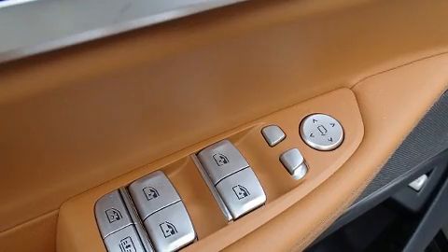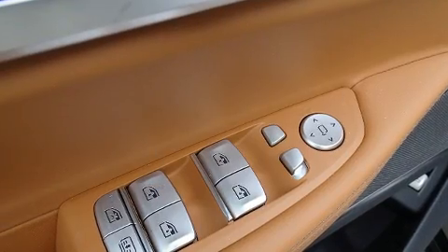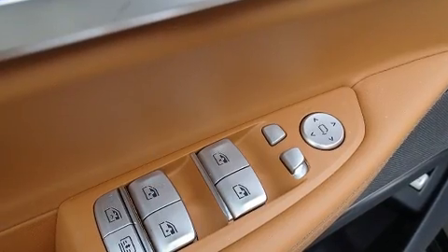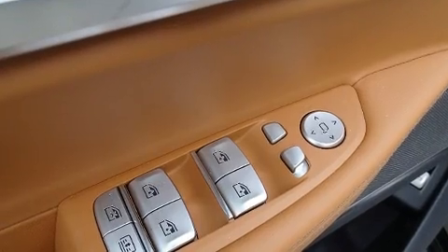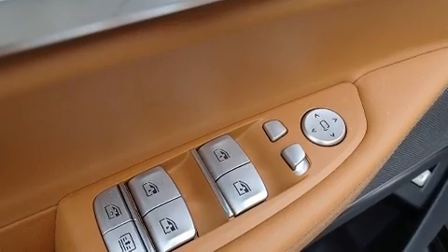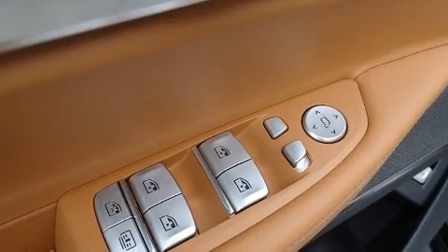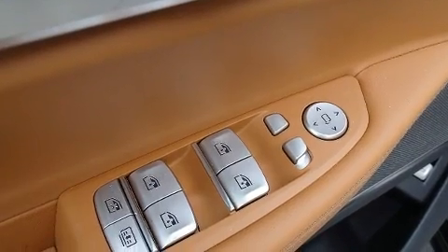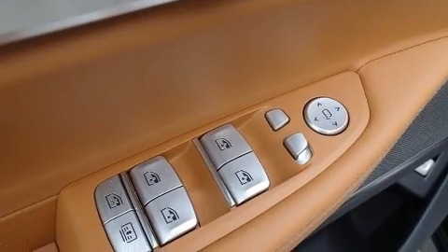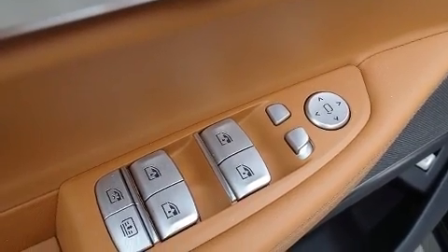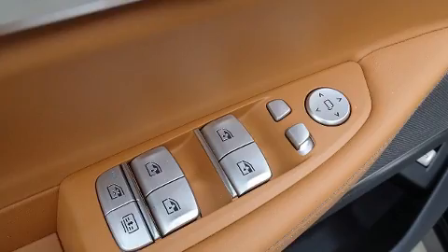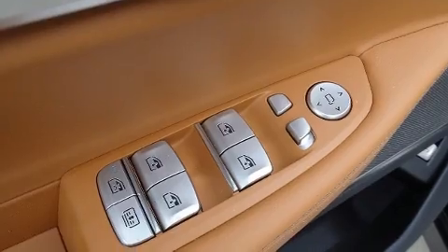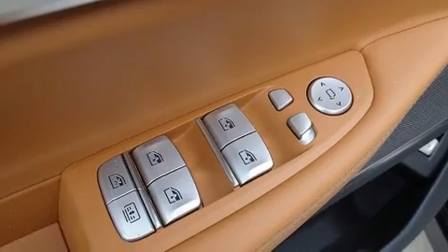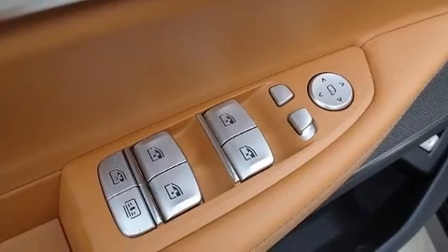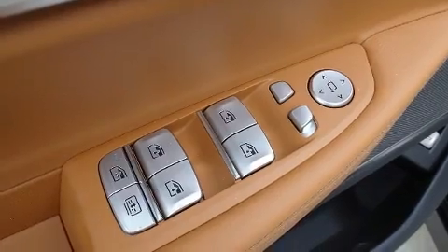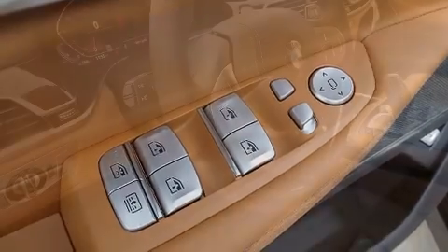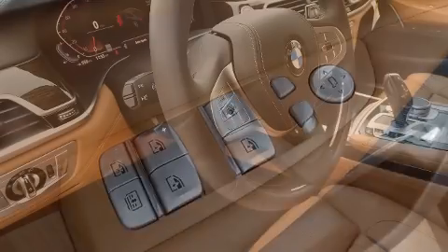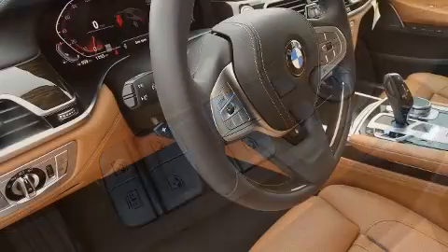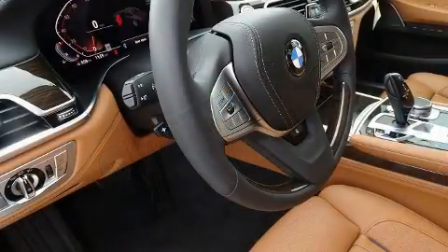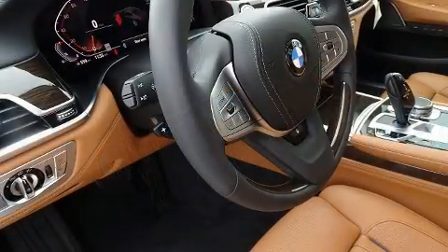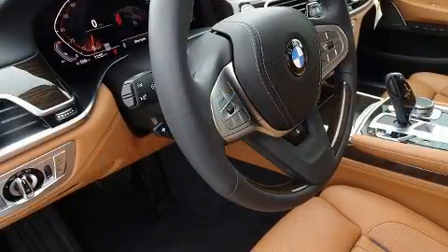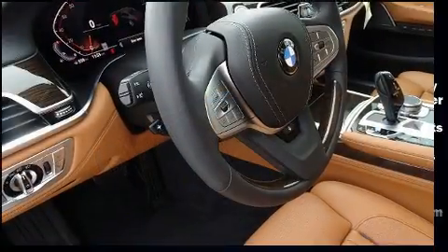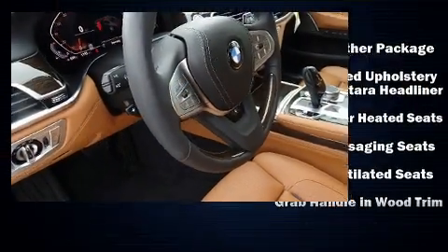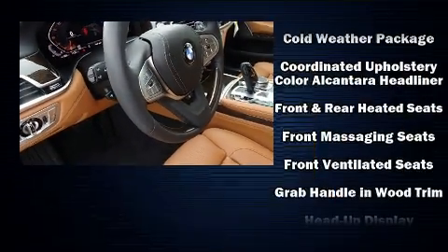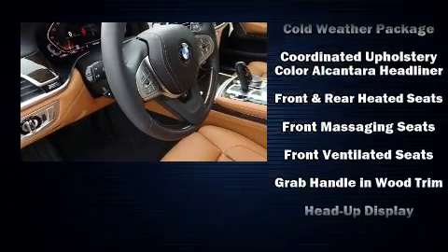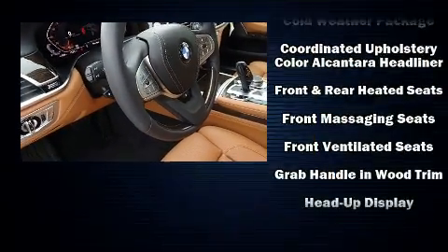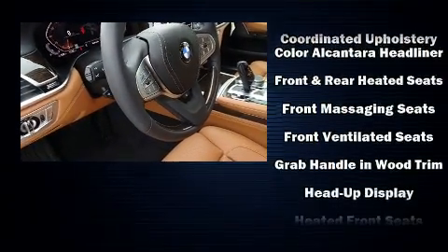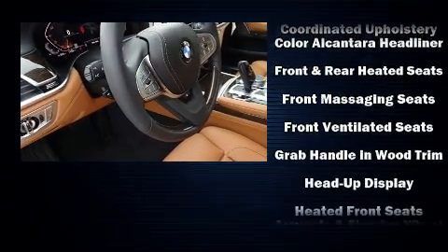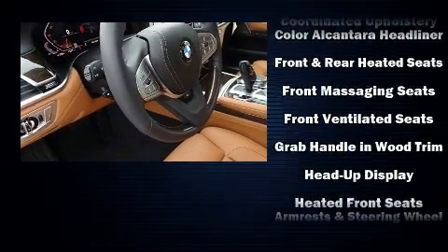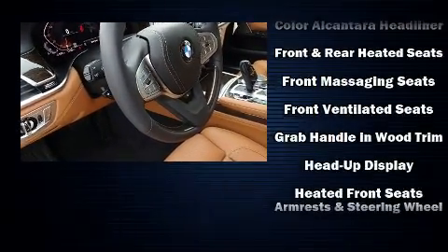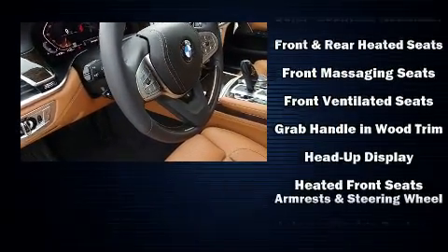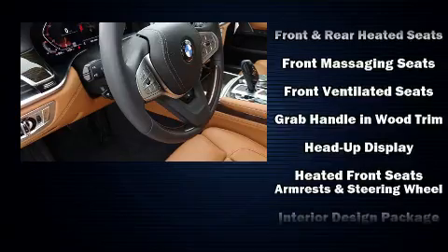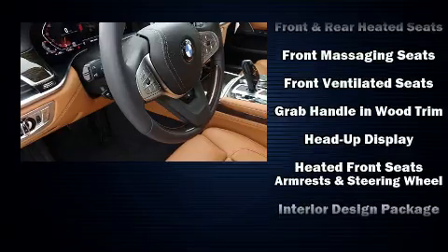Audio features include a CD player with MP3 capability and 16 speakers, yielding a symphony-like audio experience.